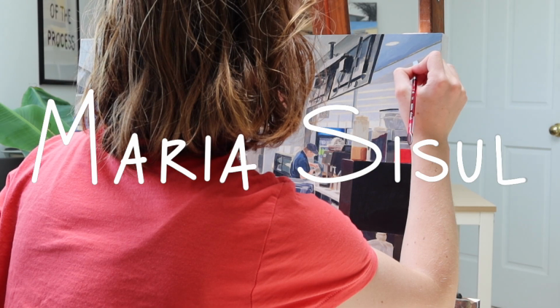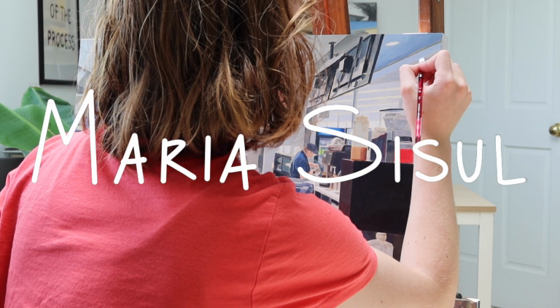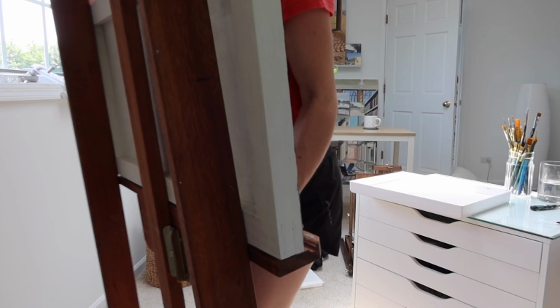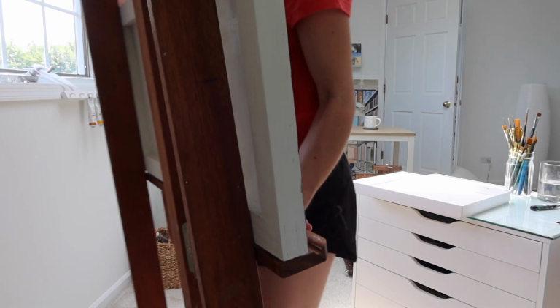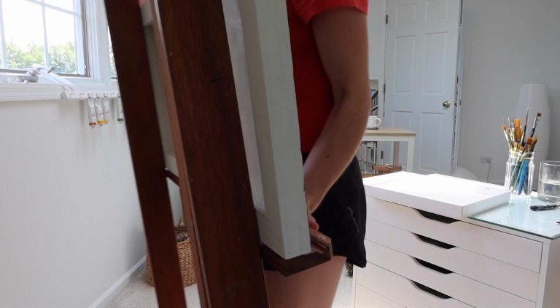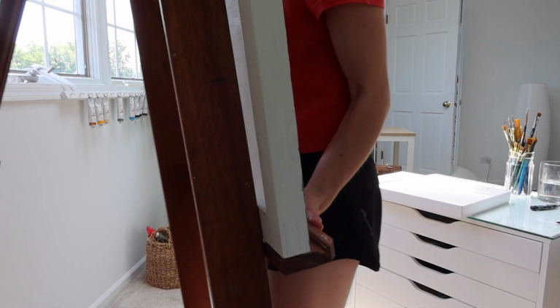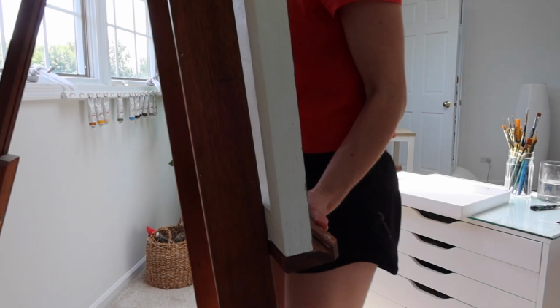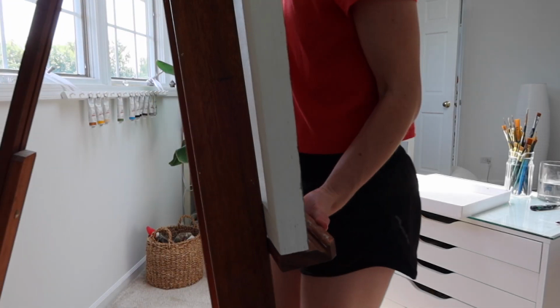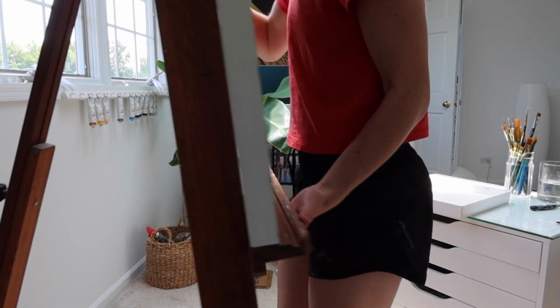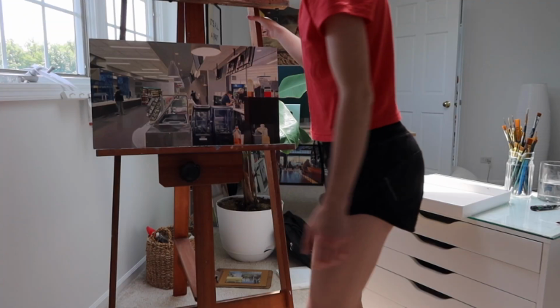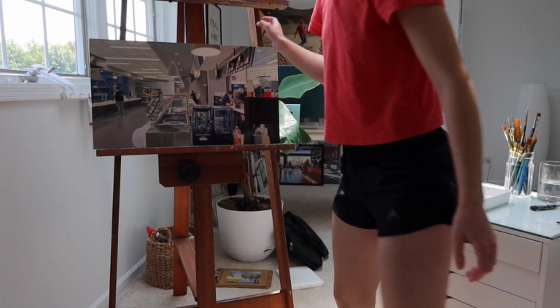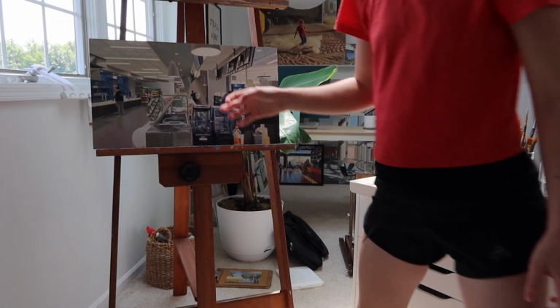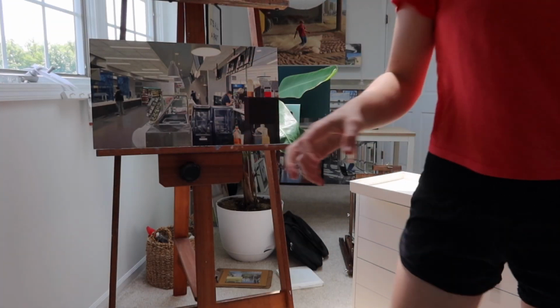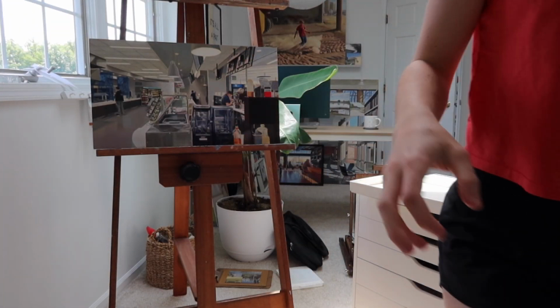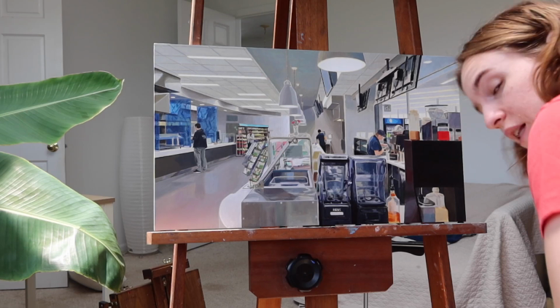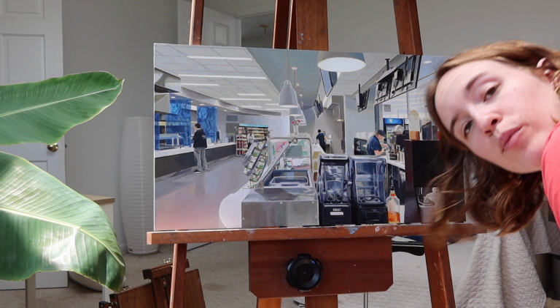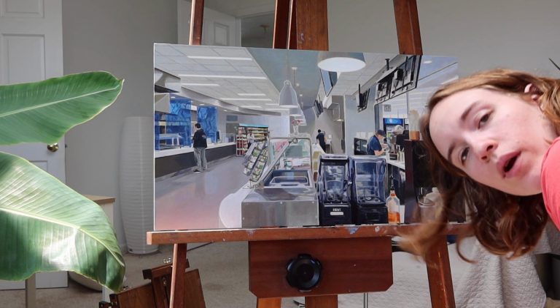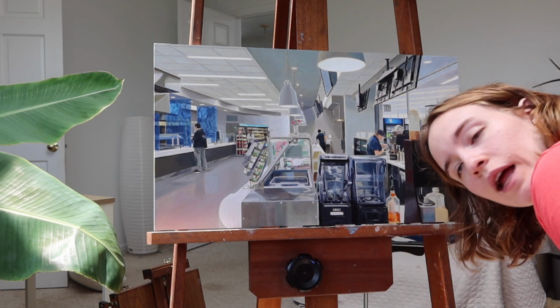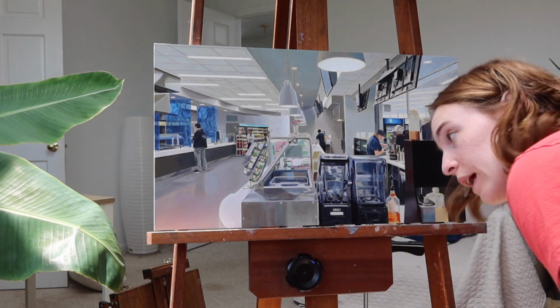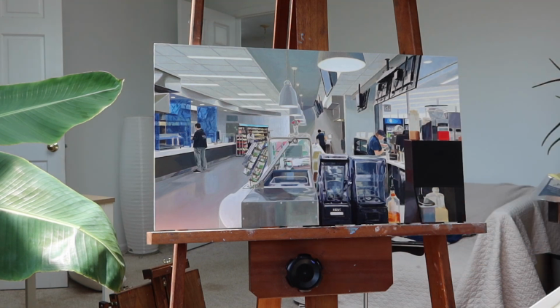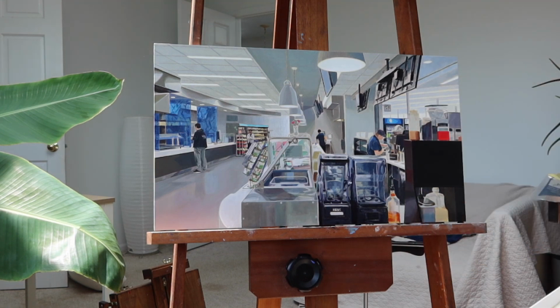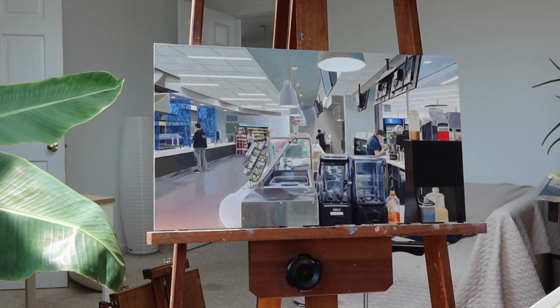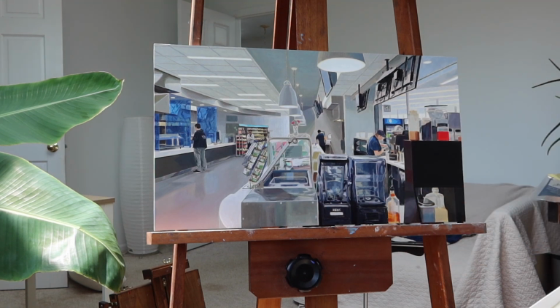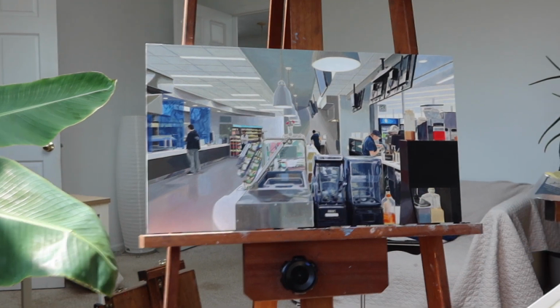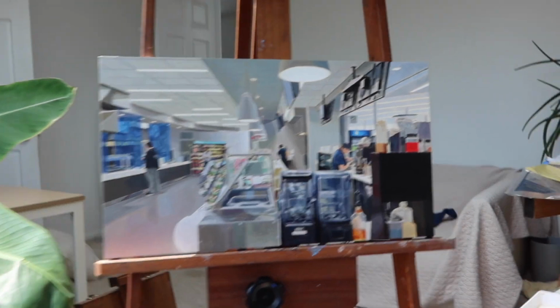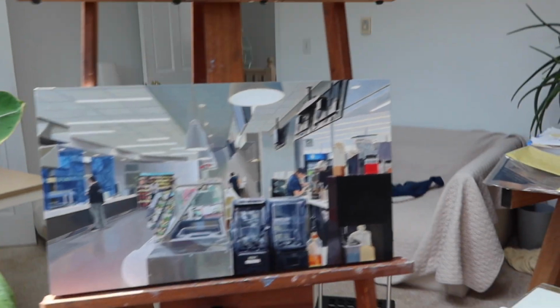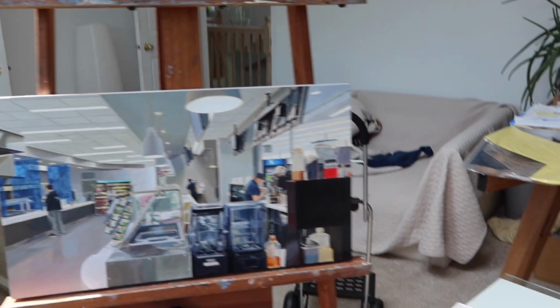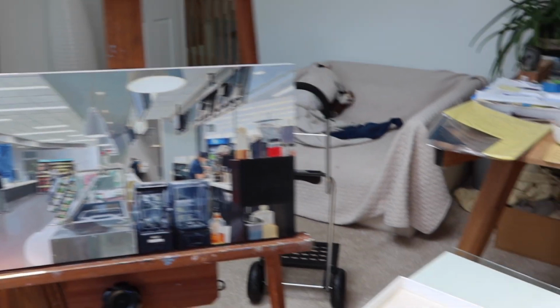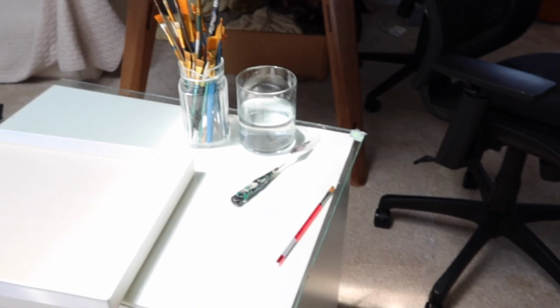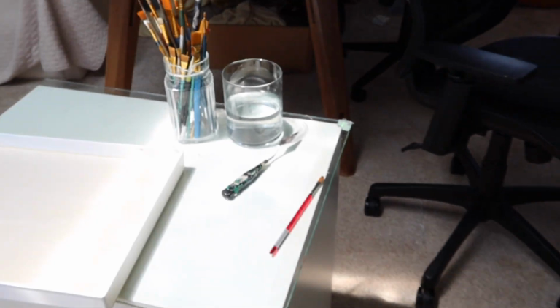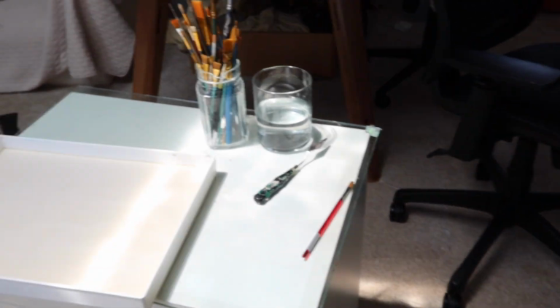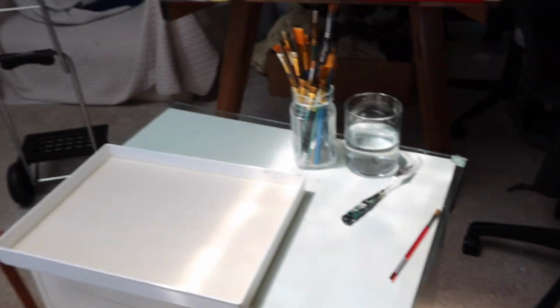I'm trying to find a spot for the easel — it gets more light, but it really takes up a lot of this space.